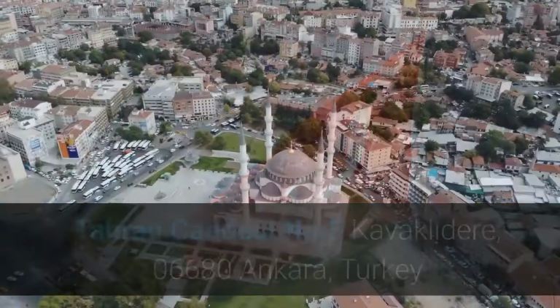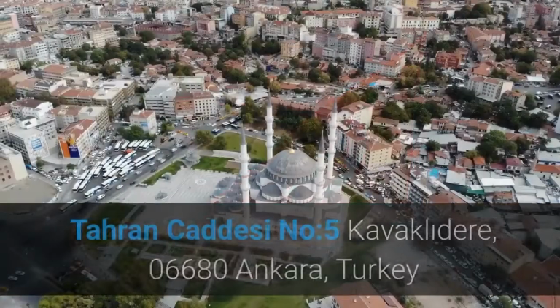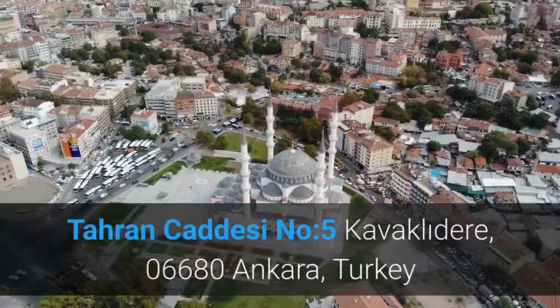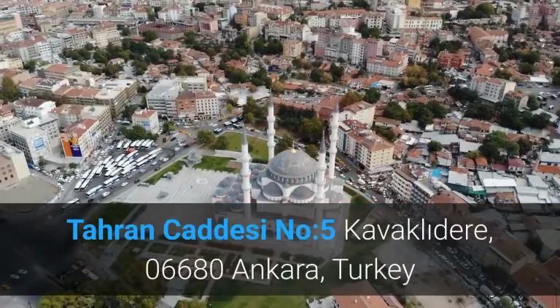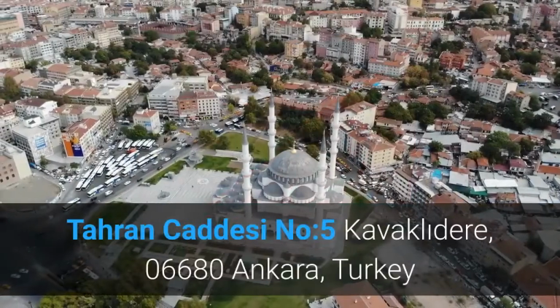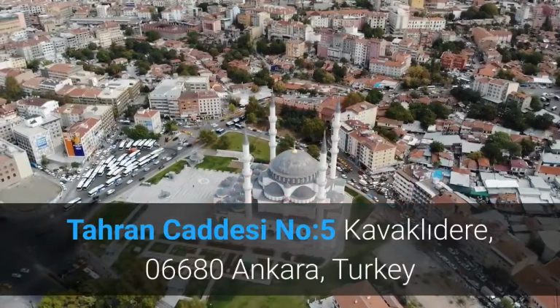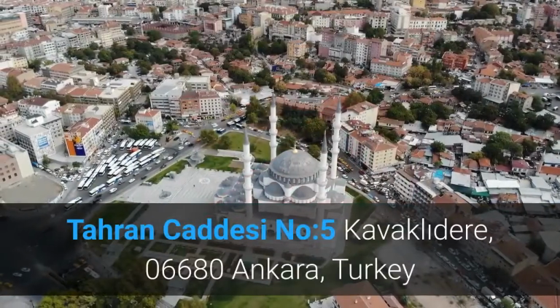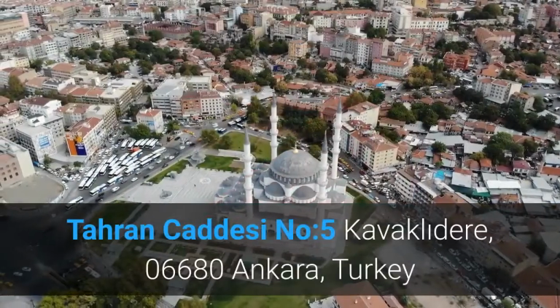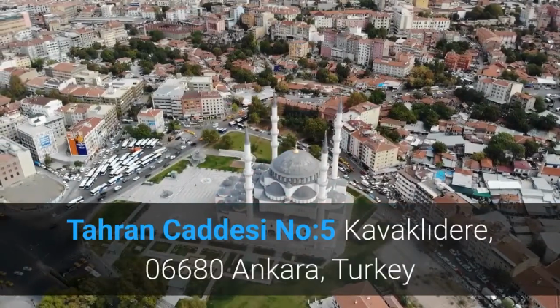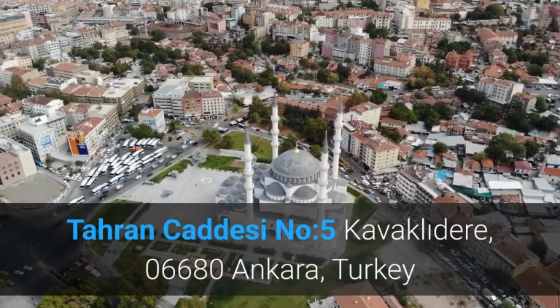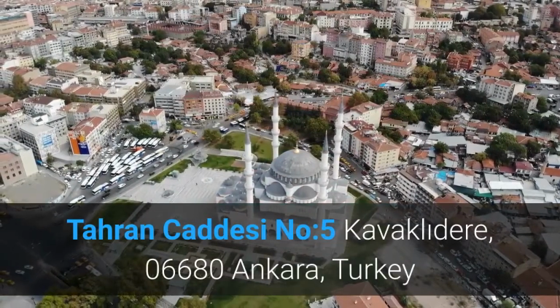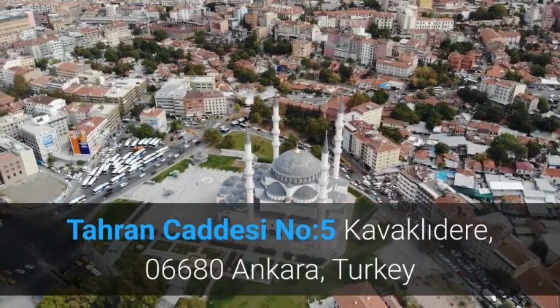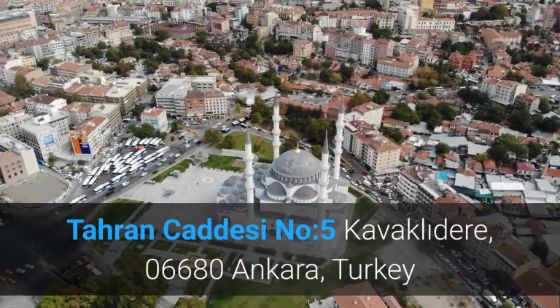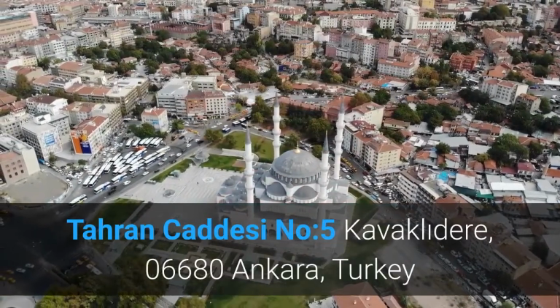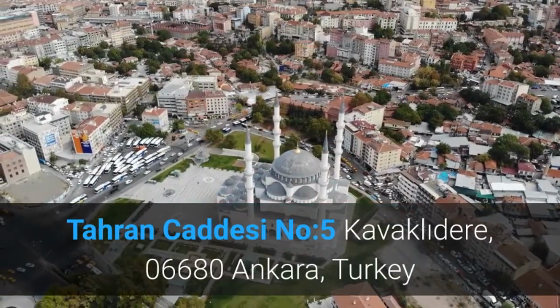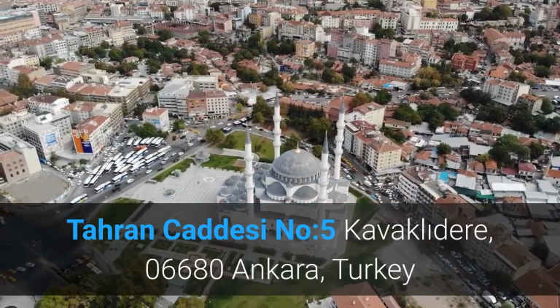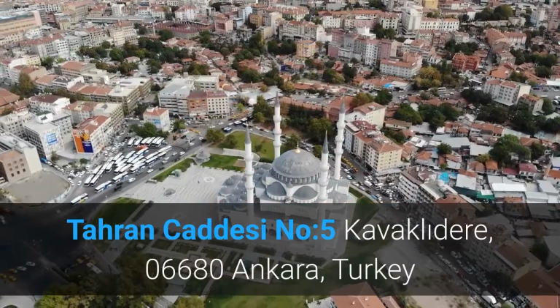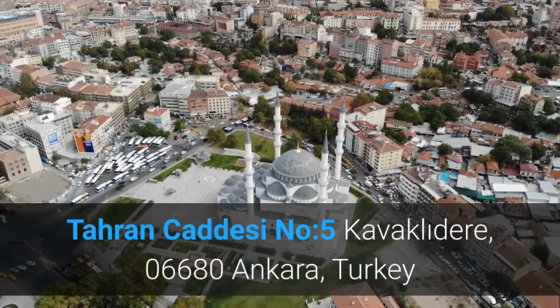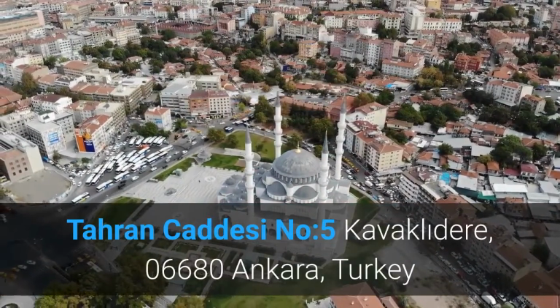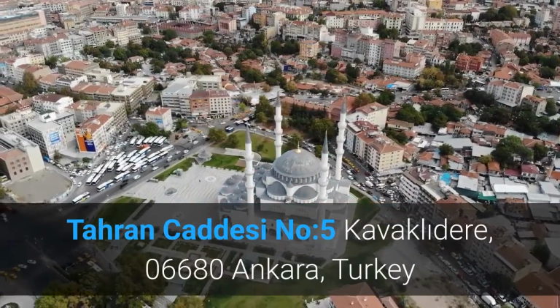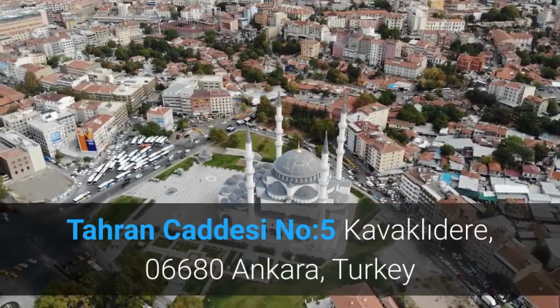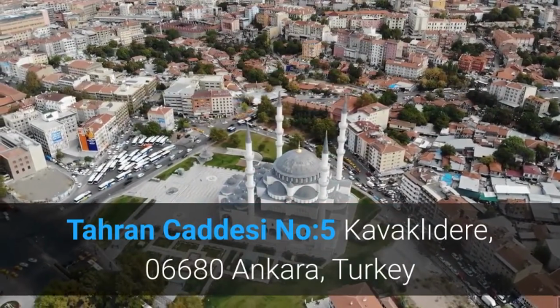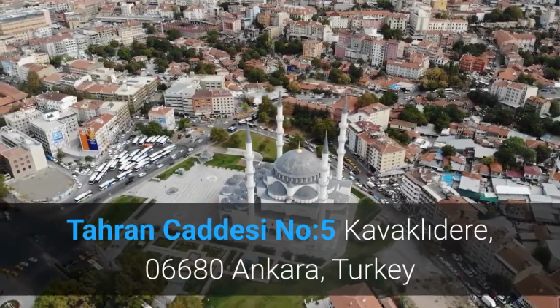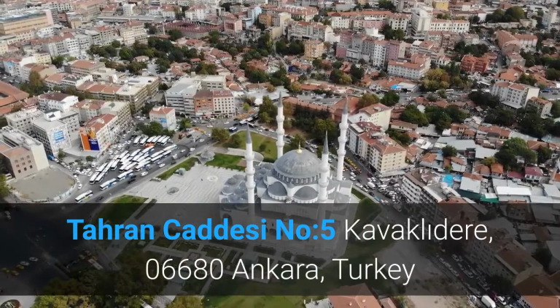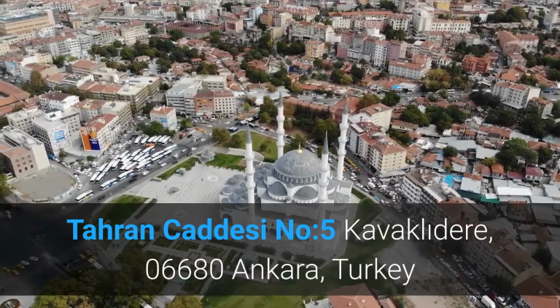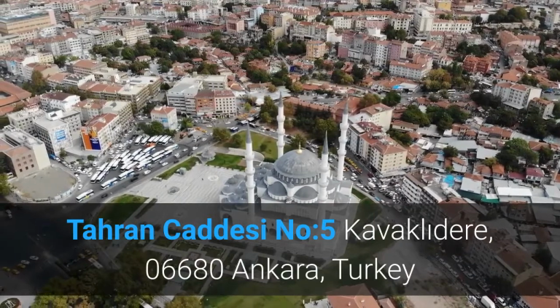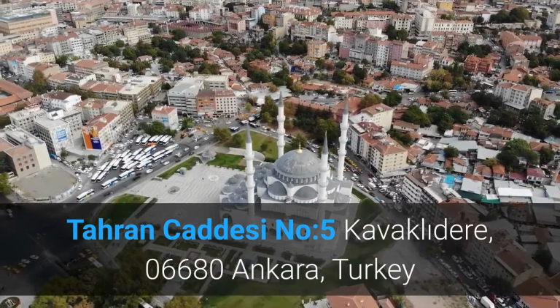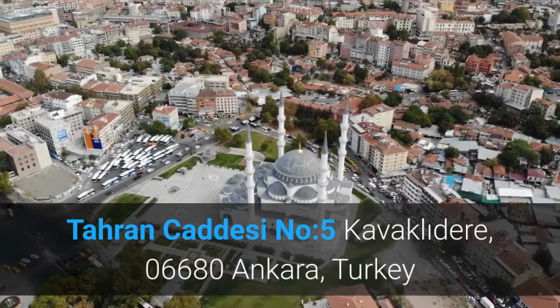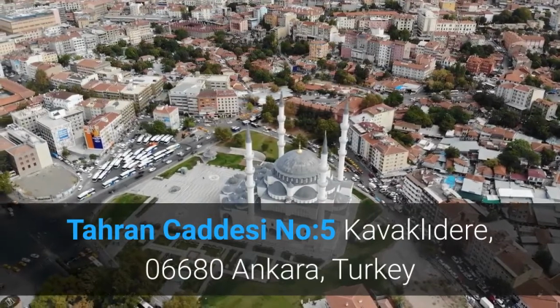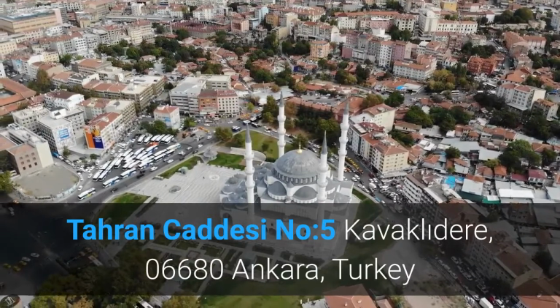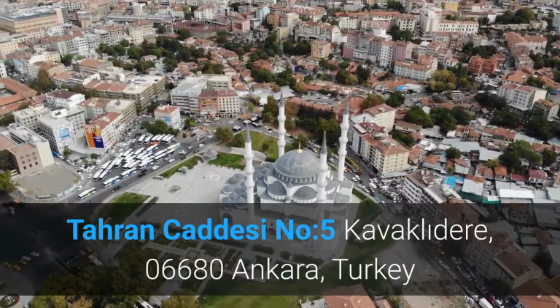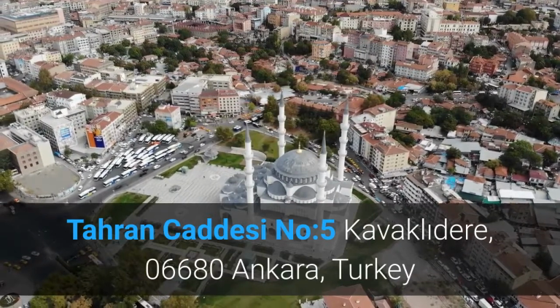Taran Jadesi, Number 5, Kavikladir, 06680 Ankara, Turkey.